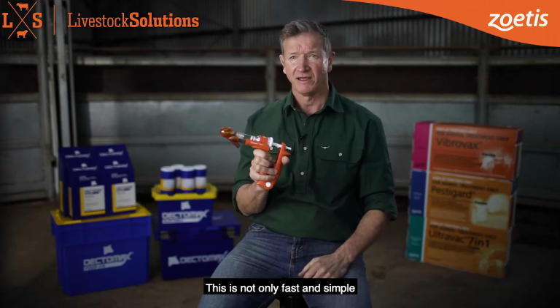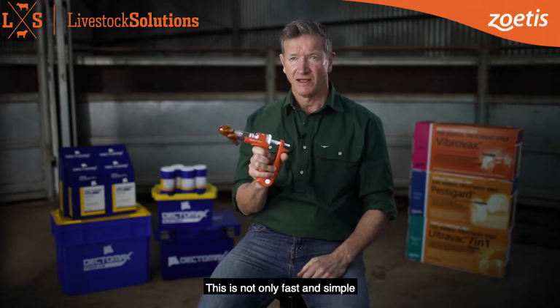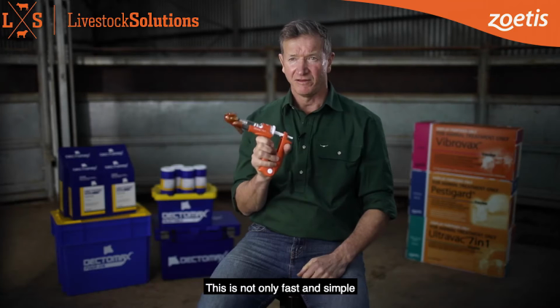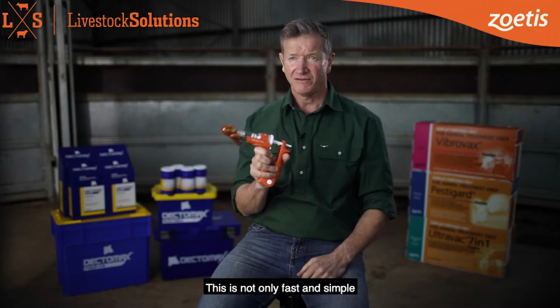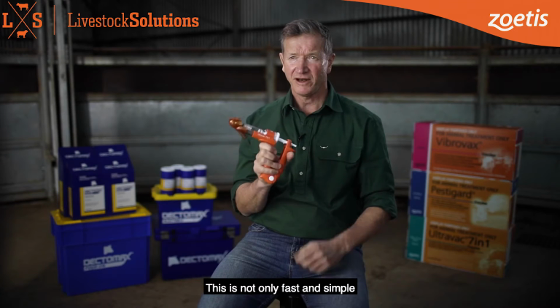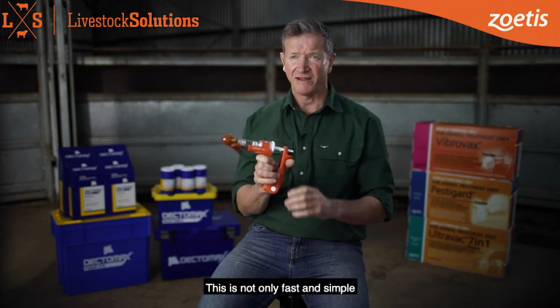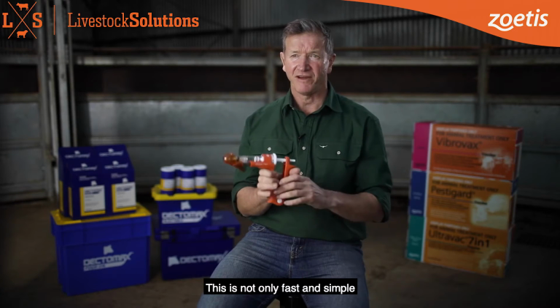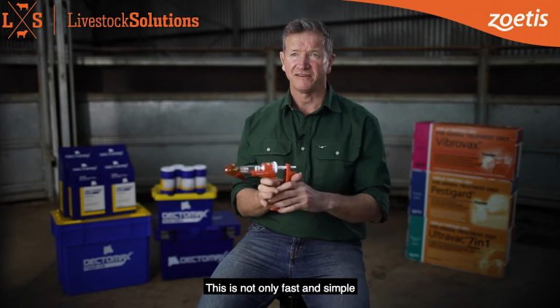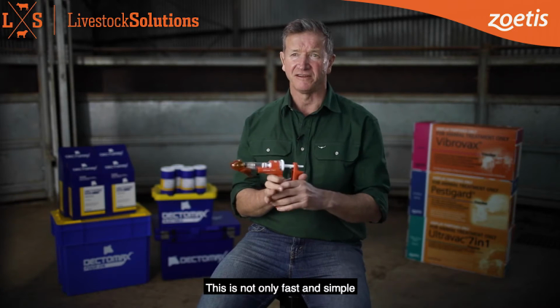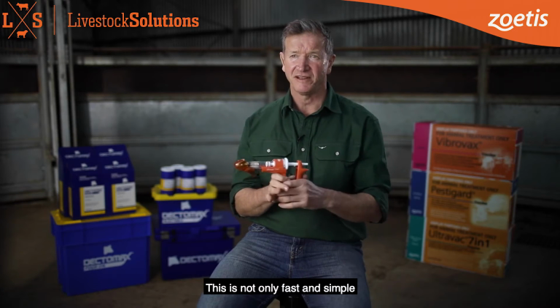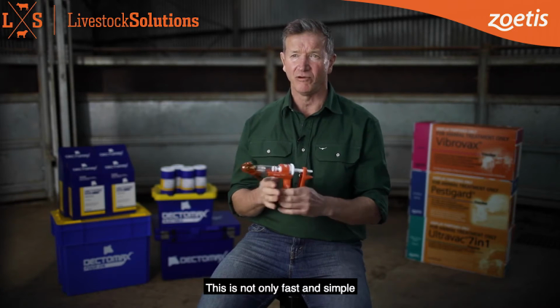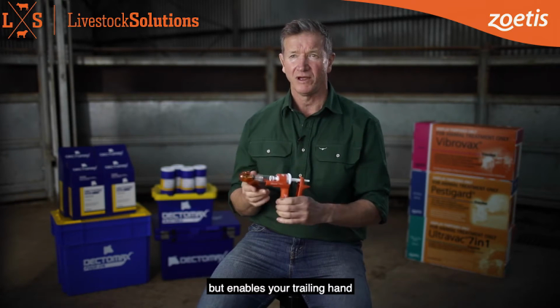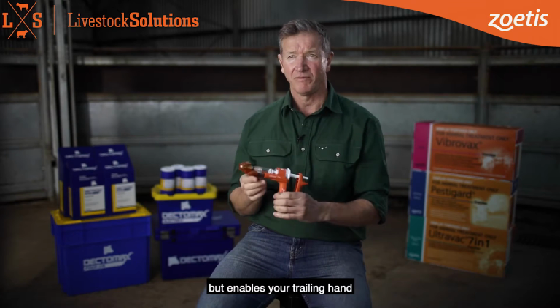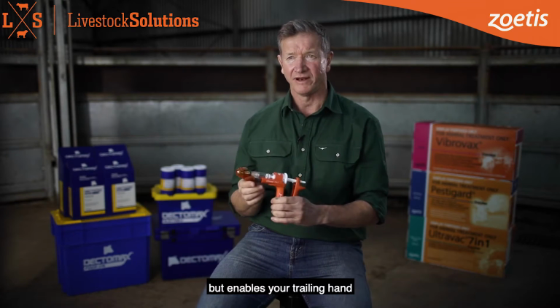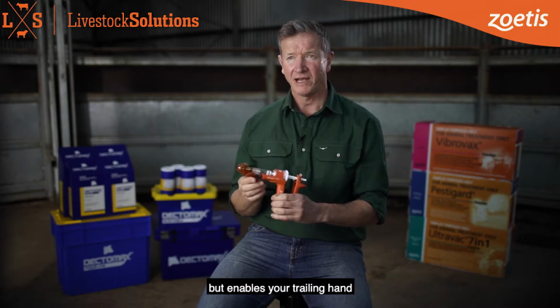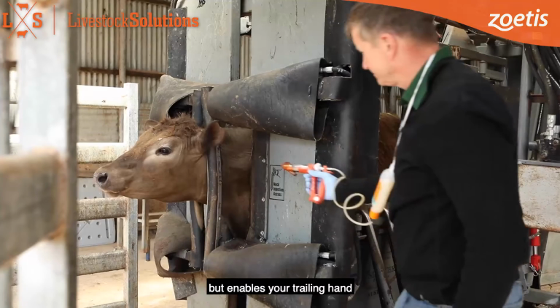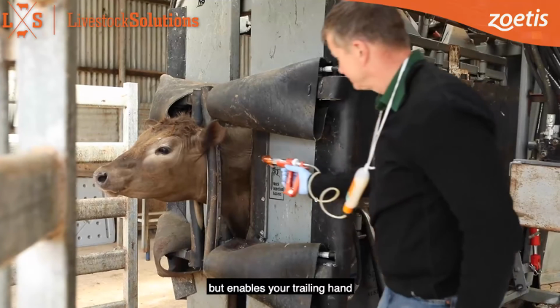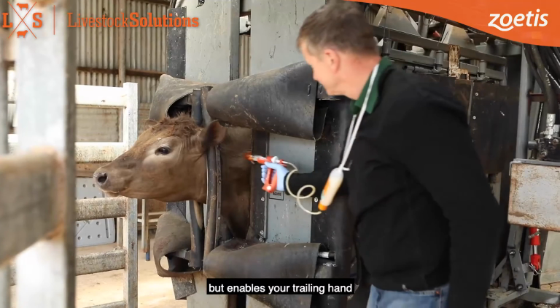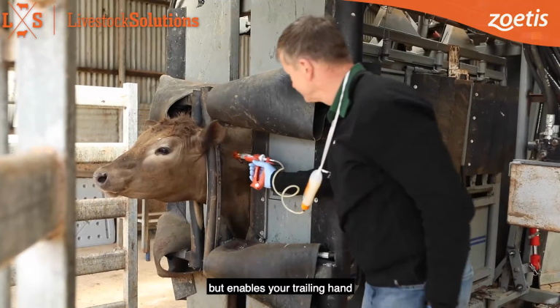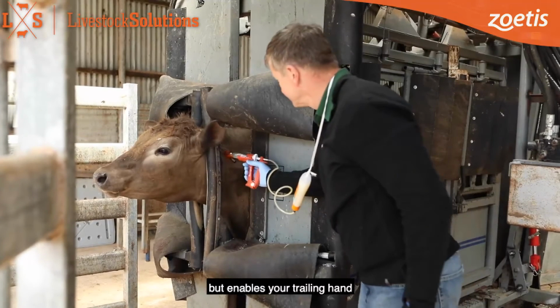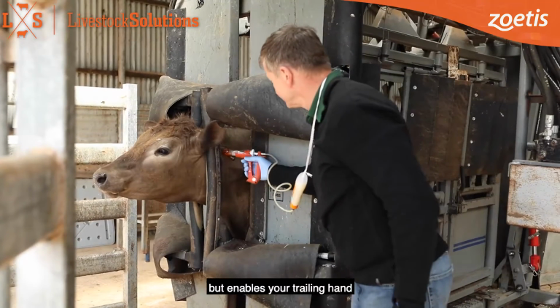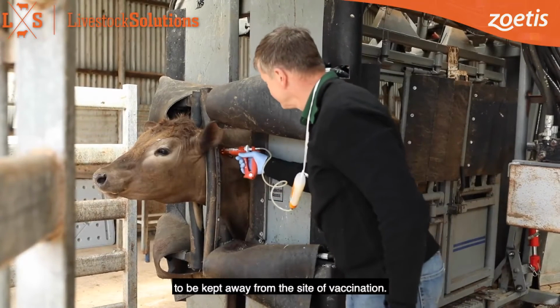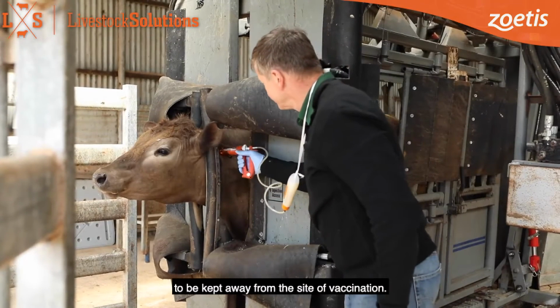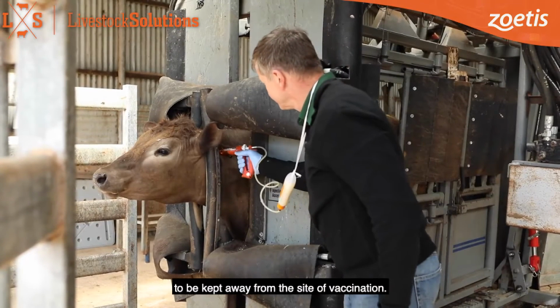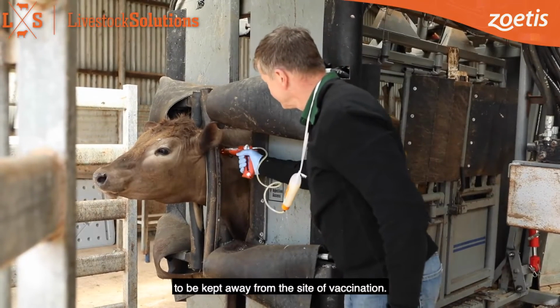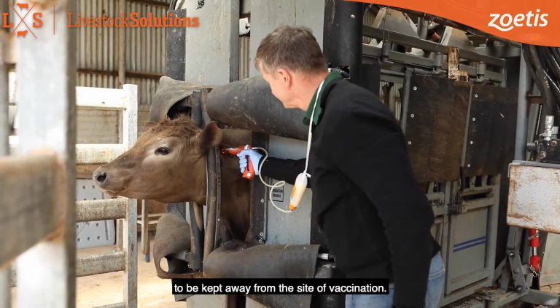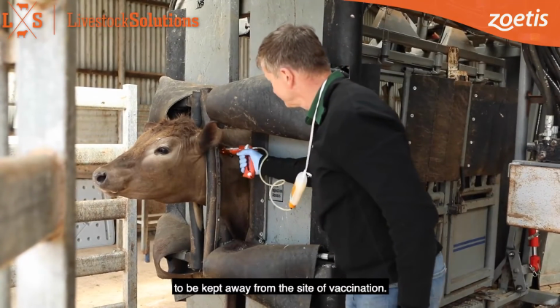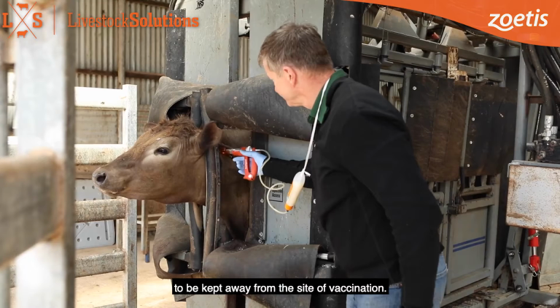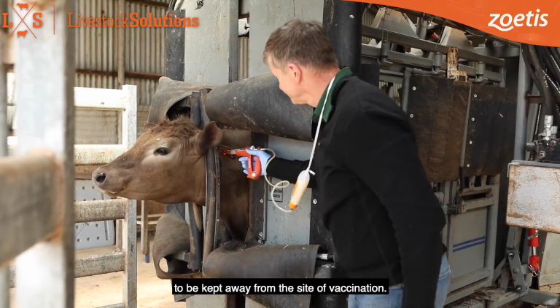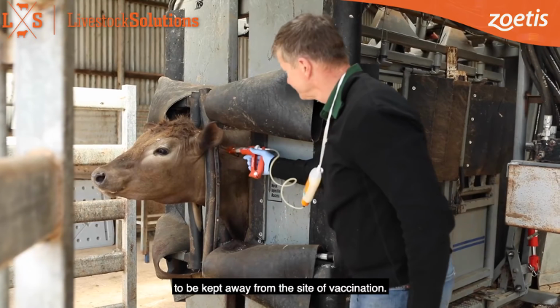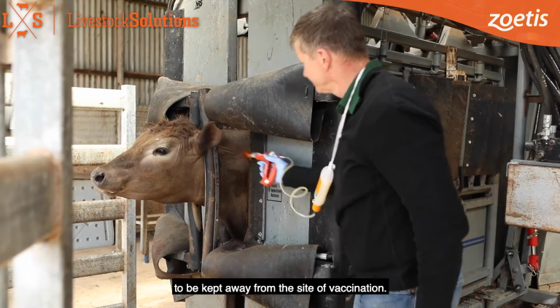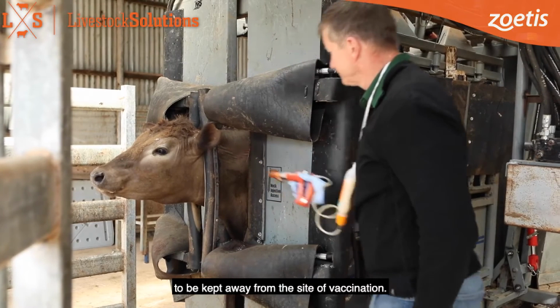This is not only fast and simple but enables your trailing hand to be kept away from the site of vaccination.